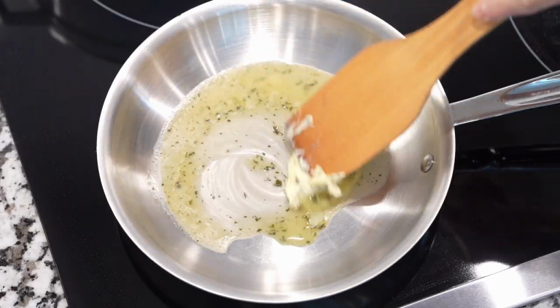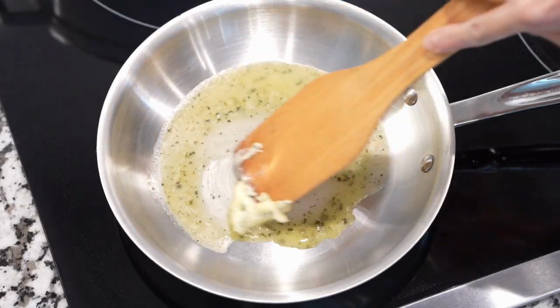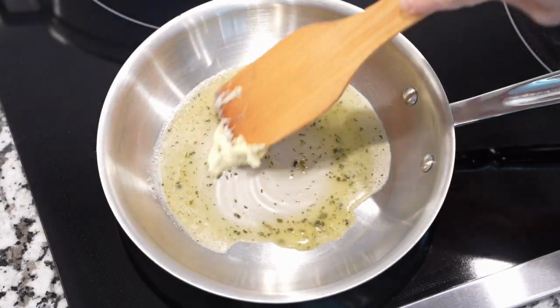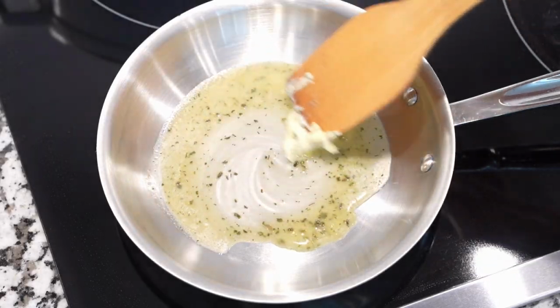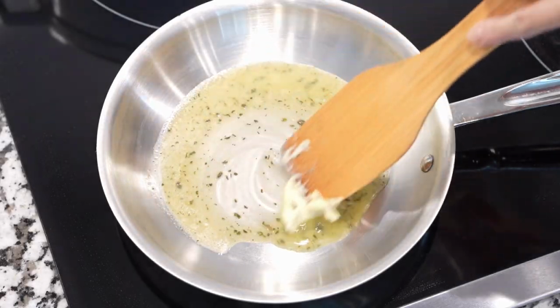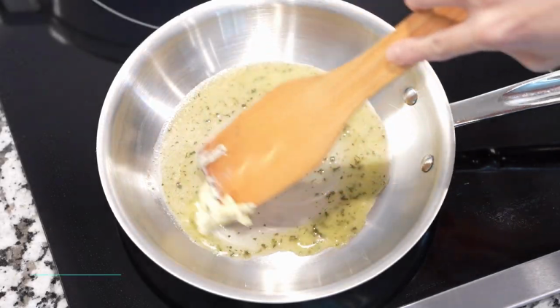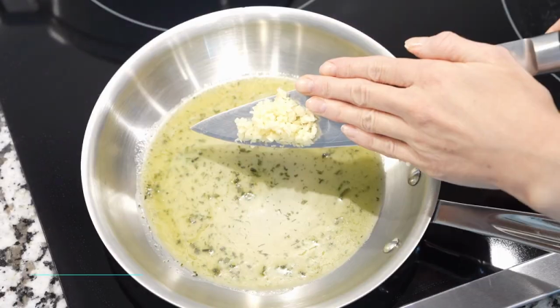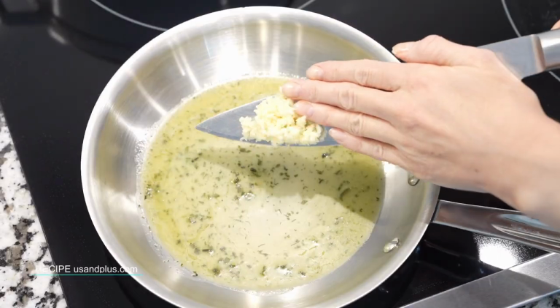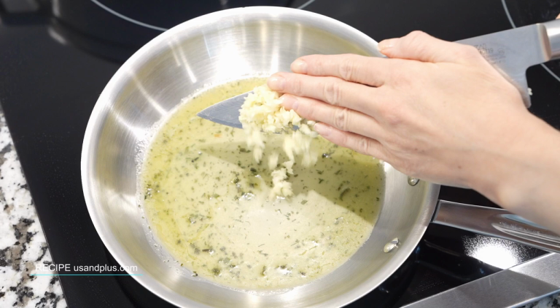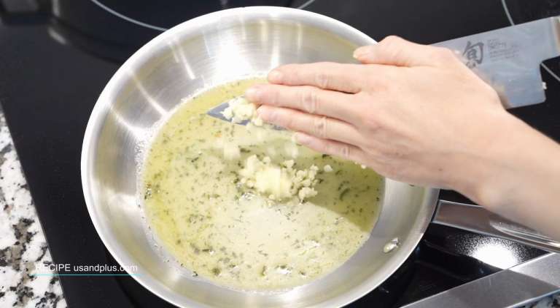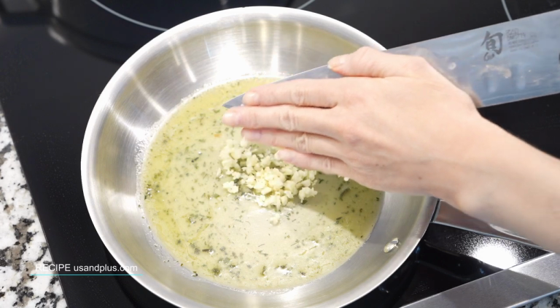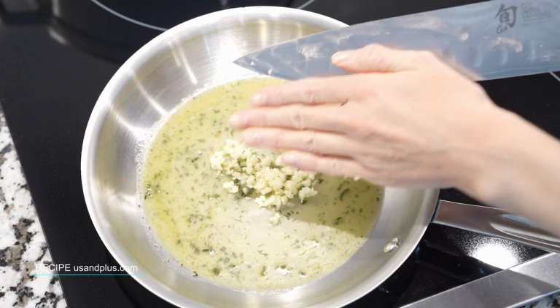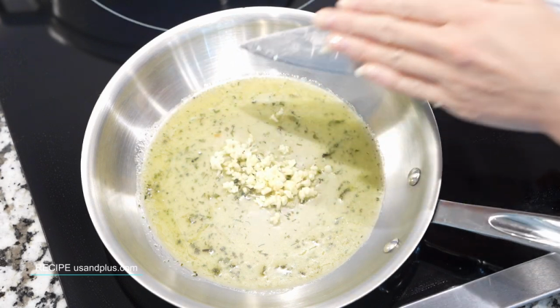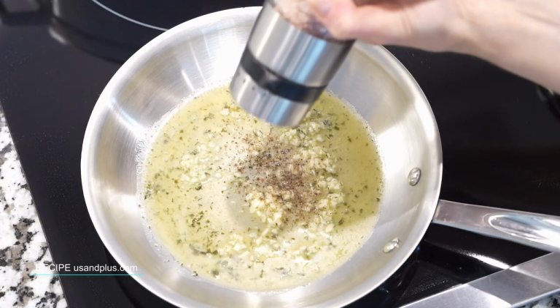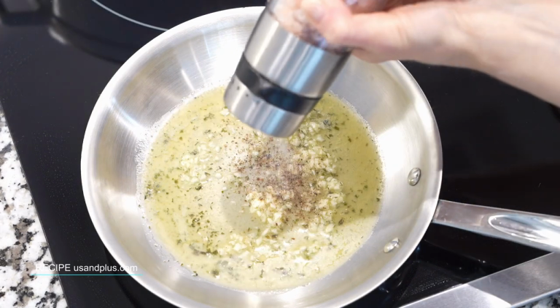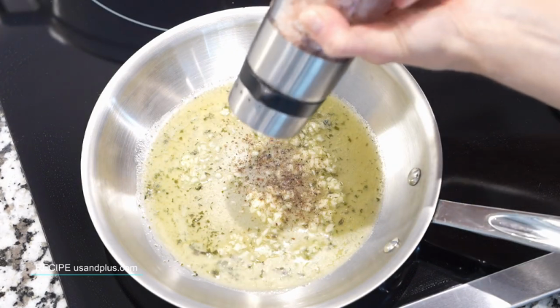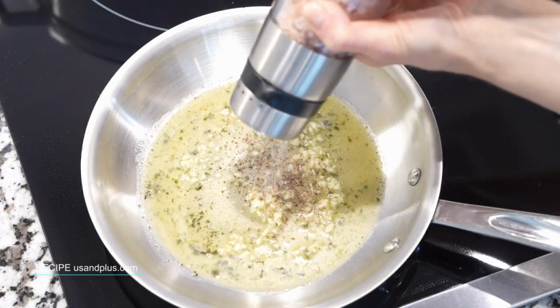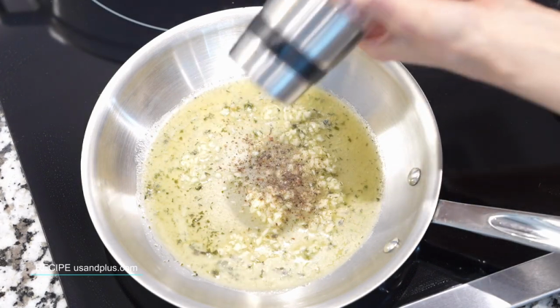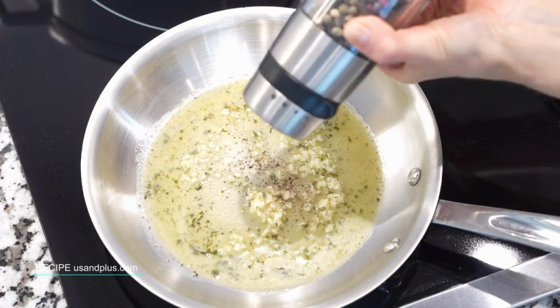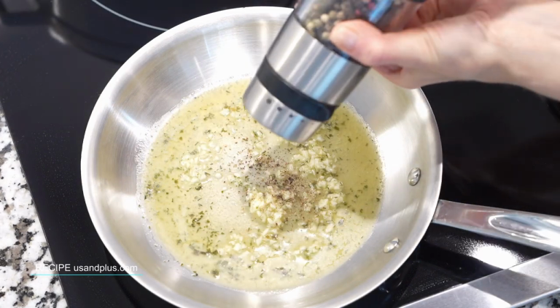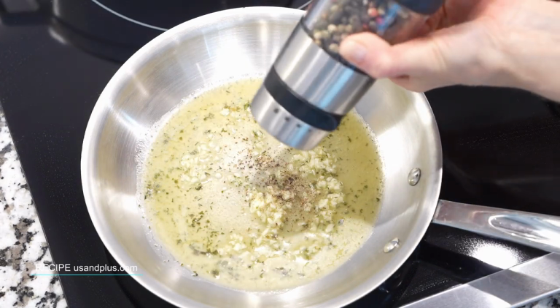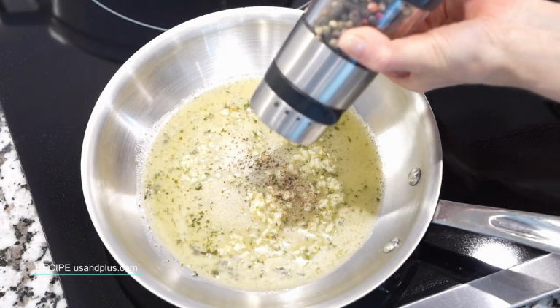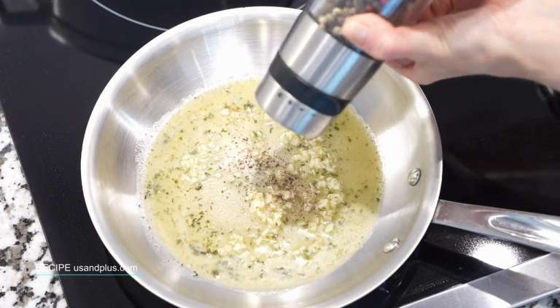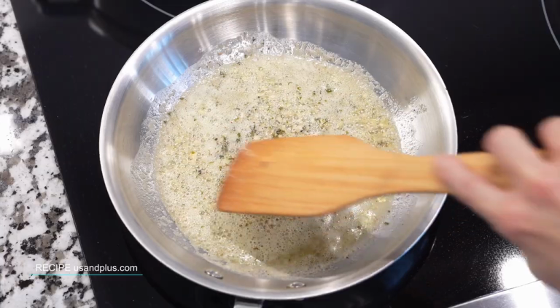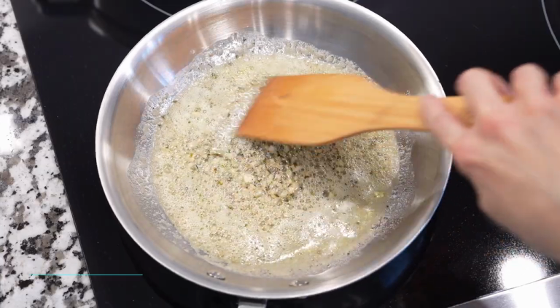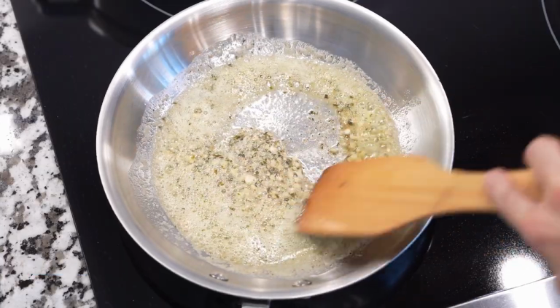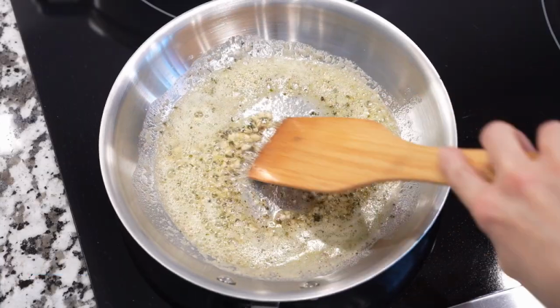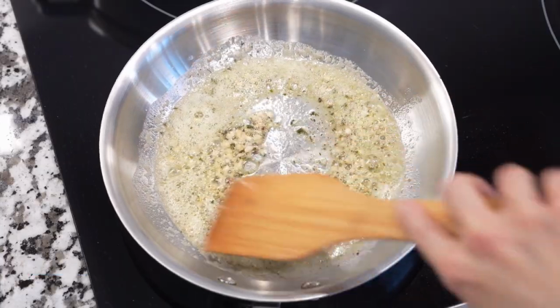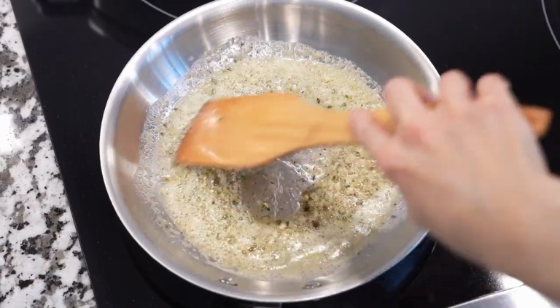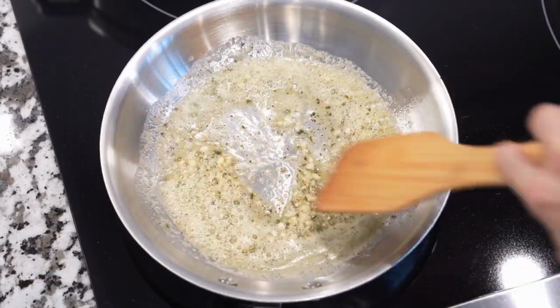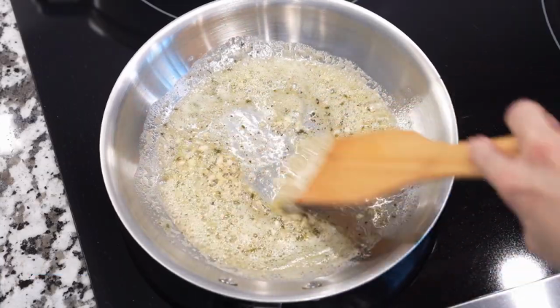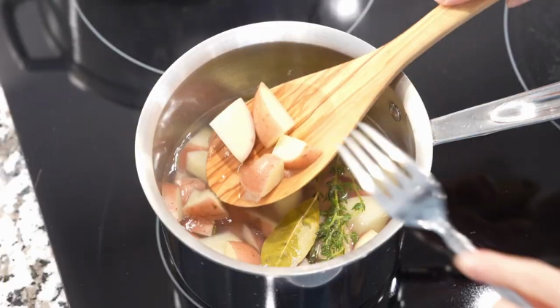Meanwhile, melt butter over low heat, add minced garlic, salt, black pepper, and sauté 1-2 minutes.